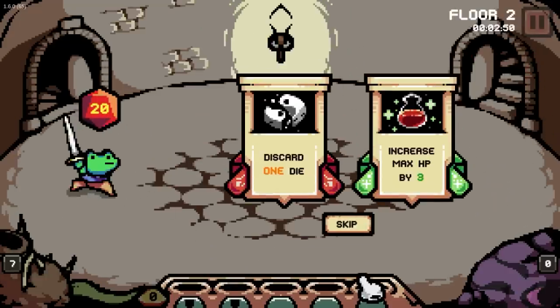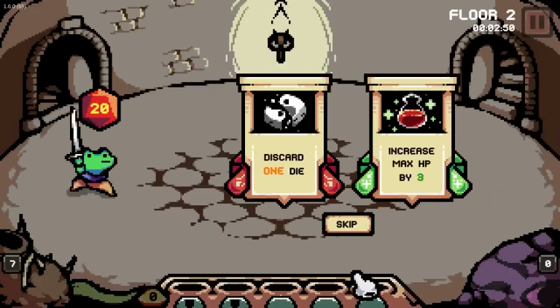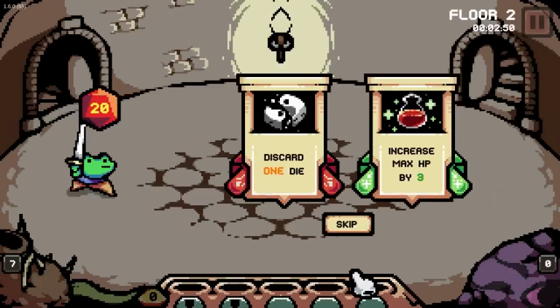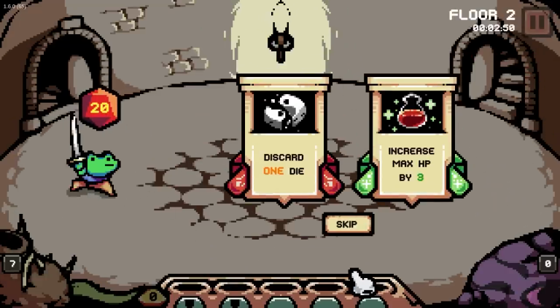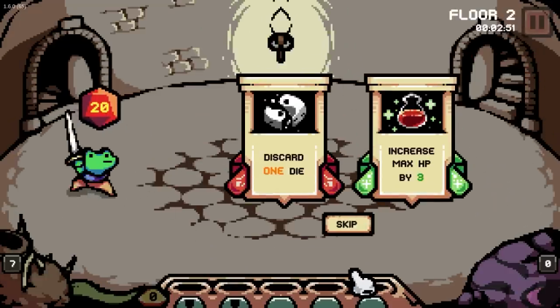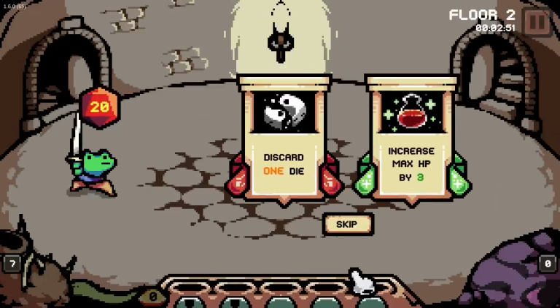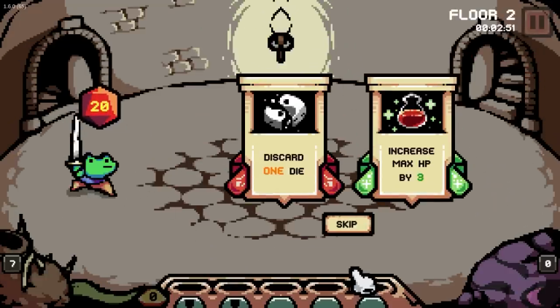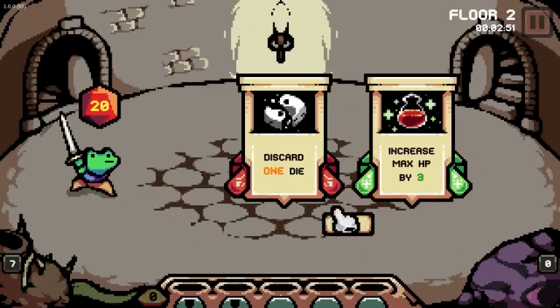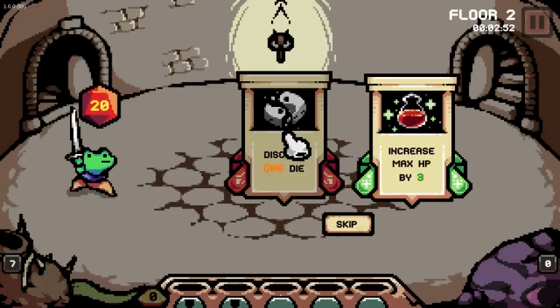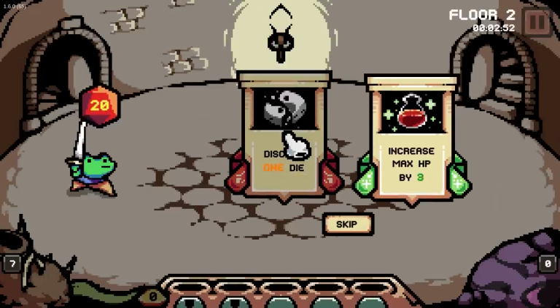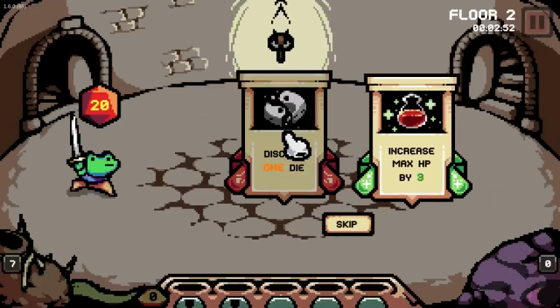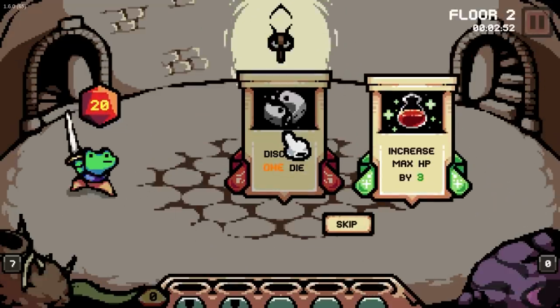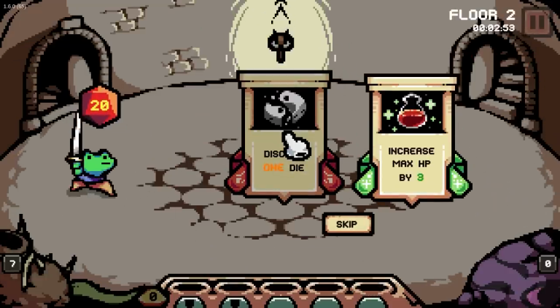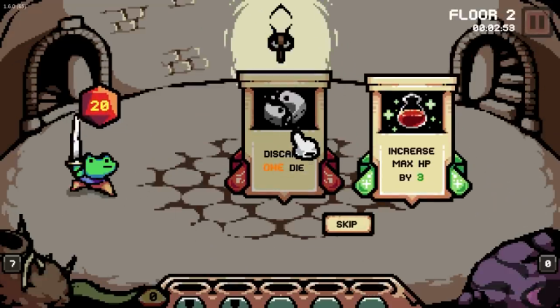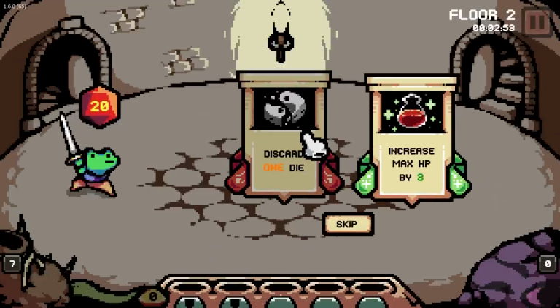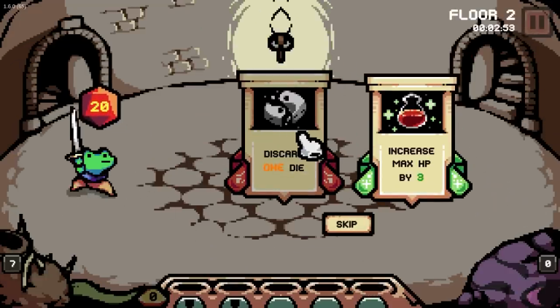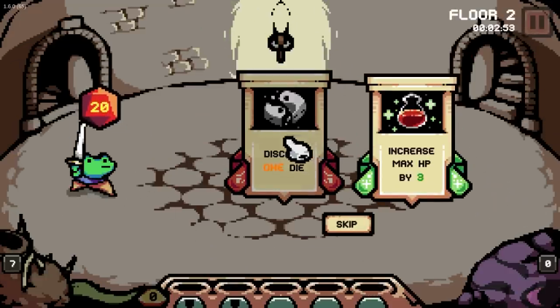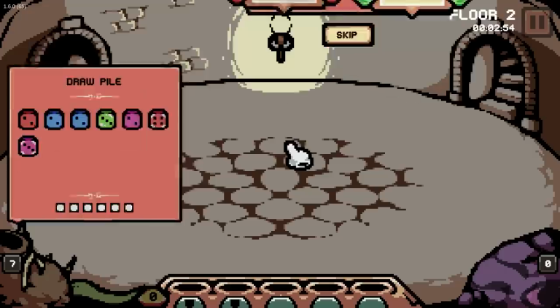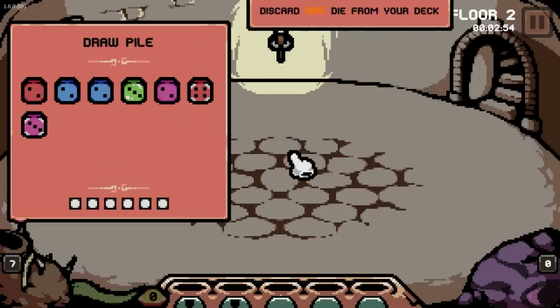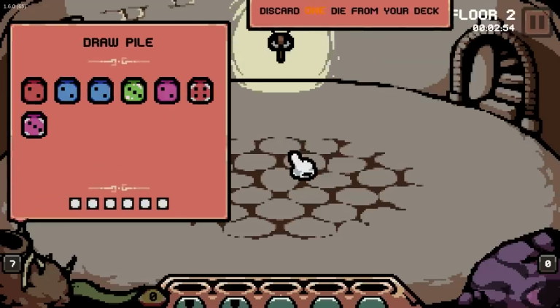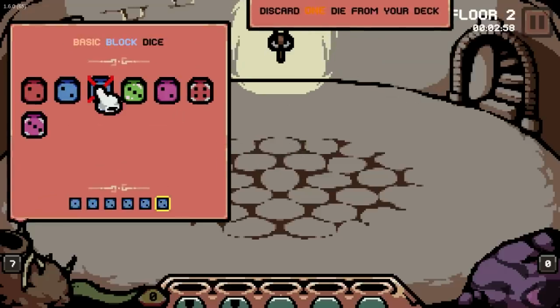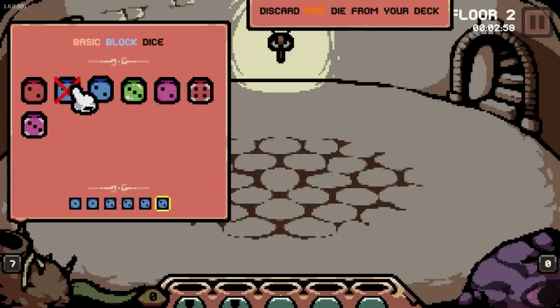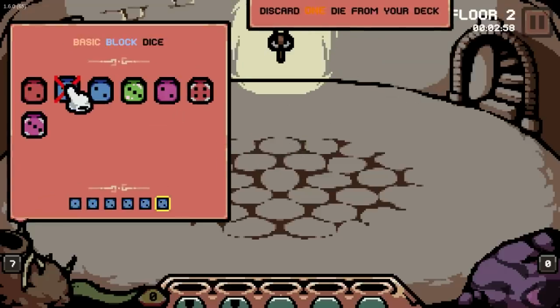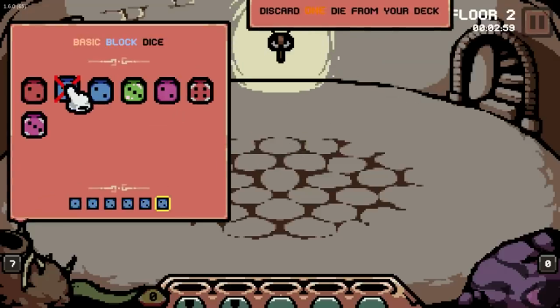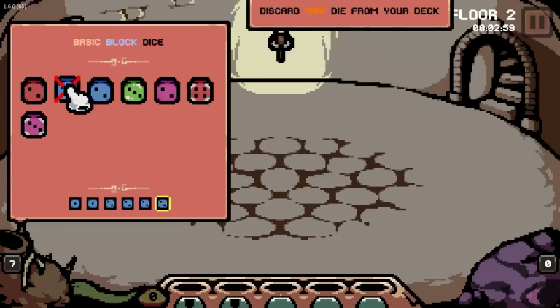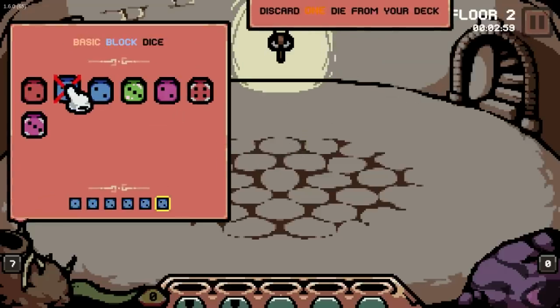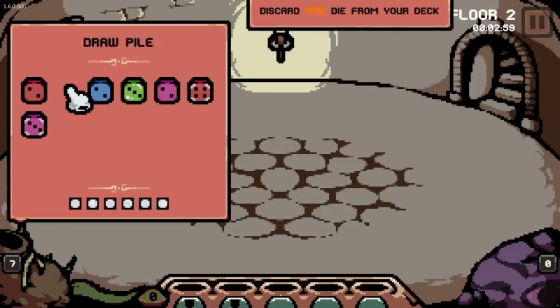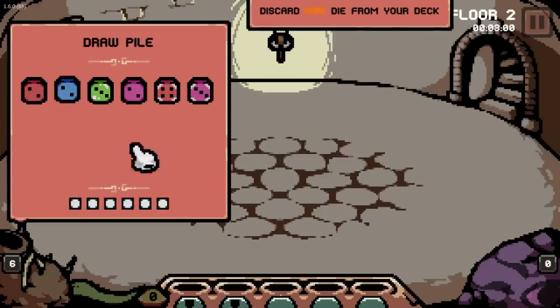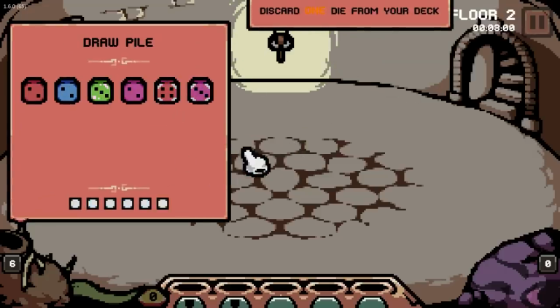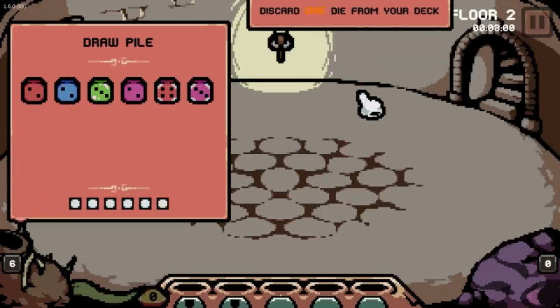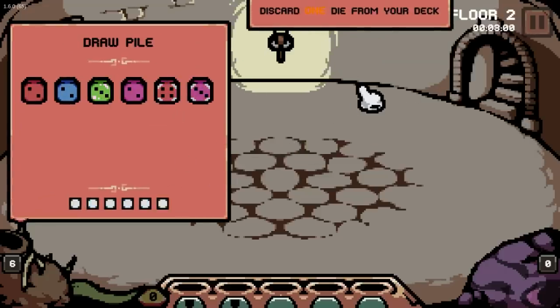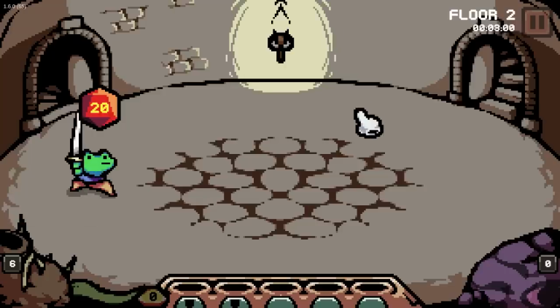Discard one dice — do we want to start thinning the herd? Yes. A block? No one likes blocking anyway. Great.